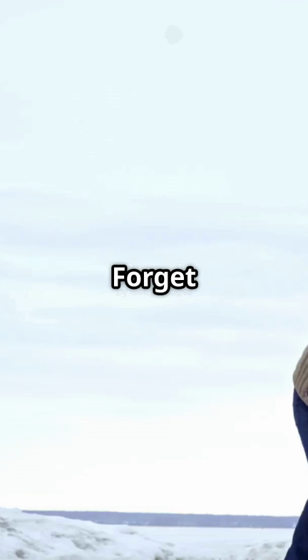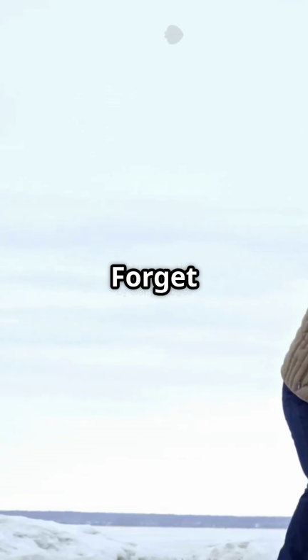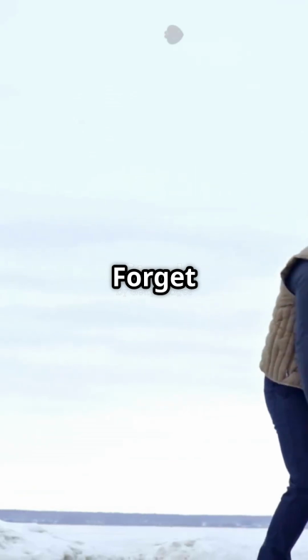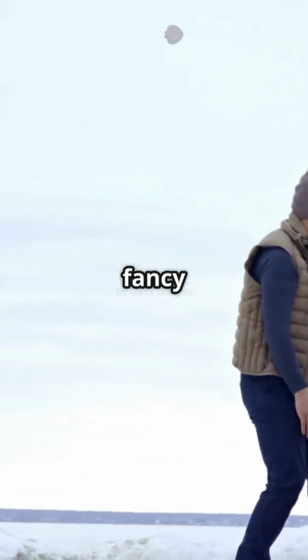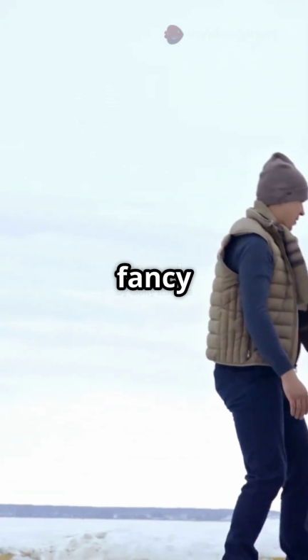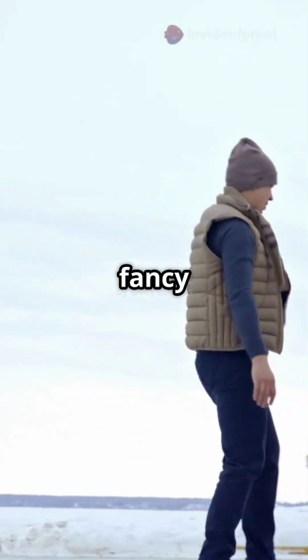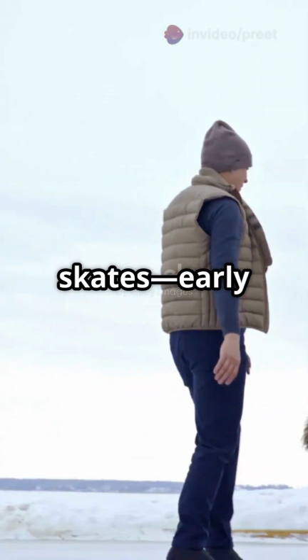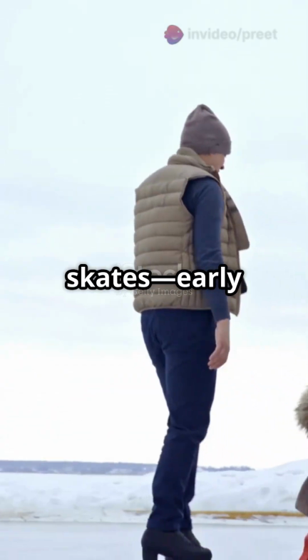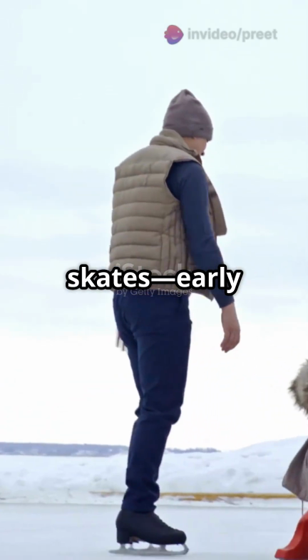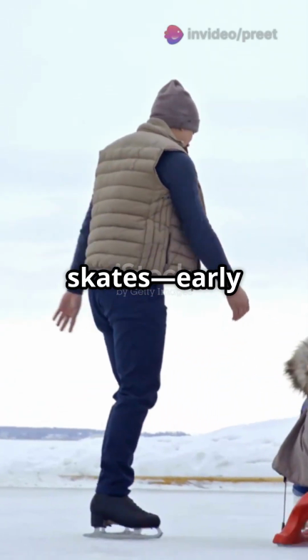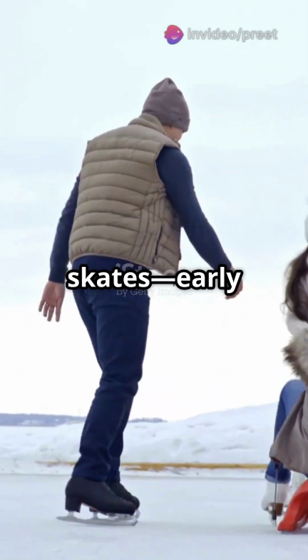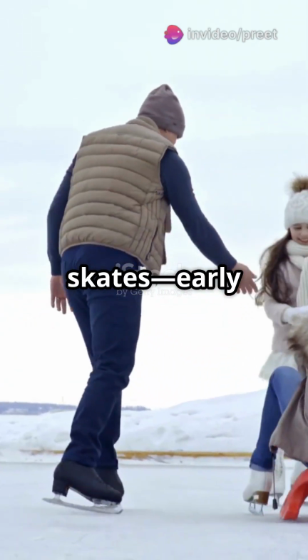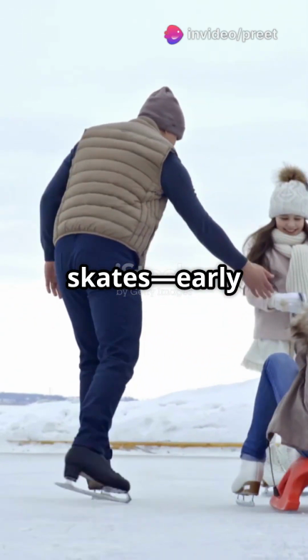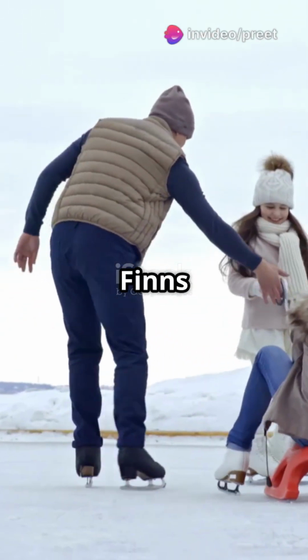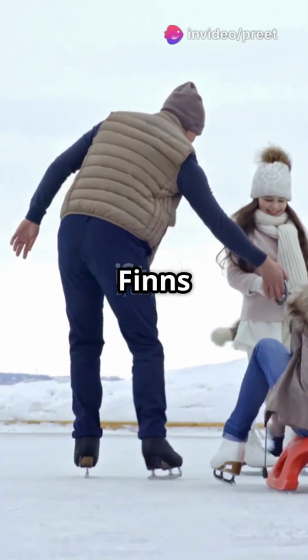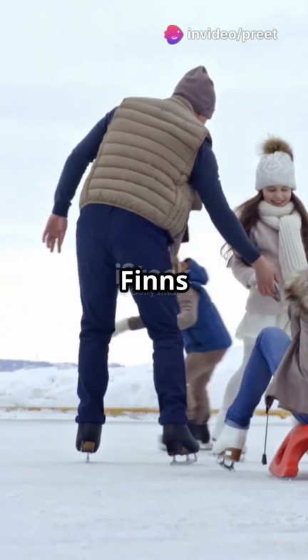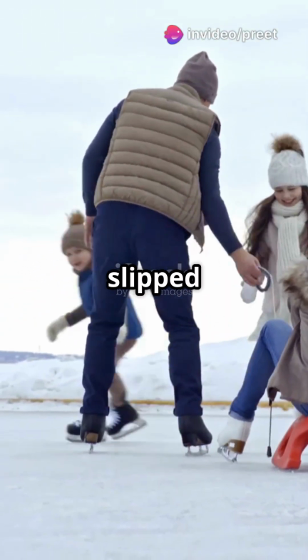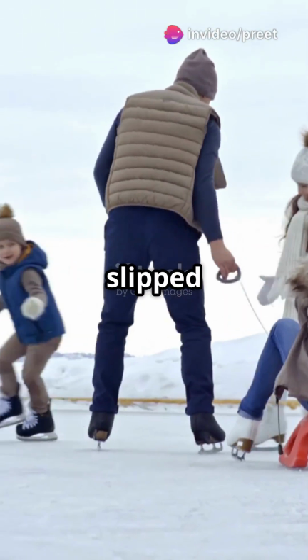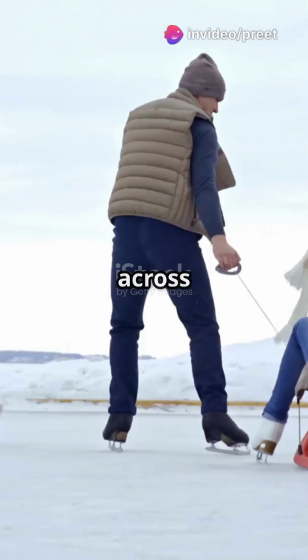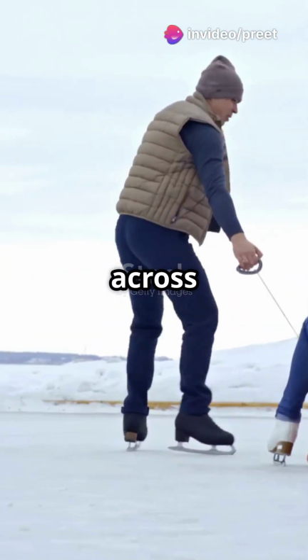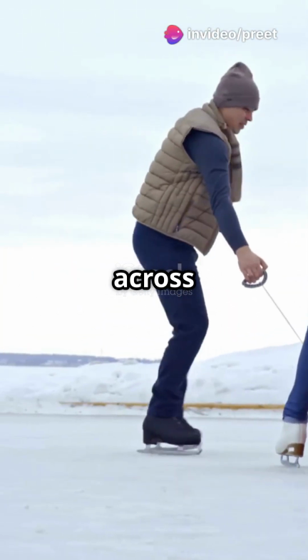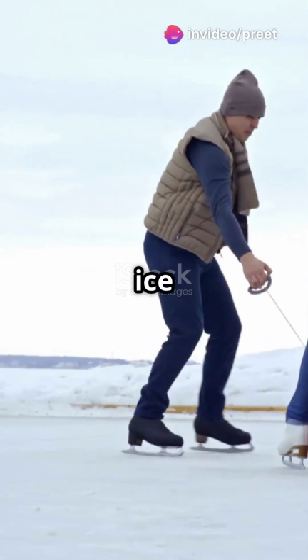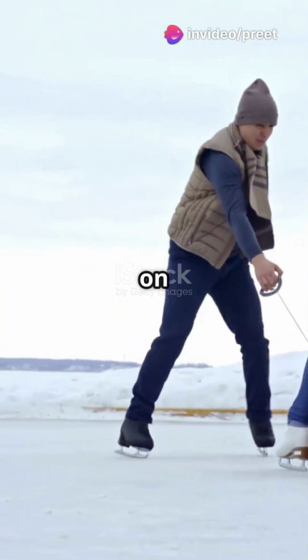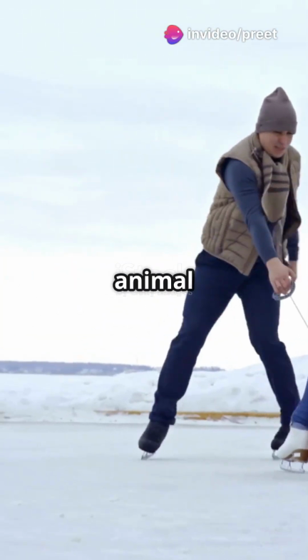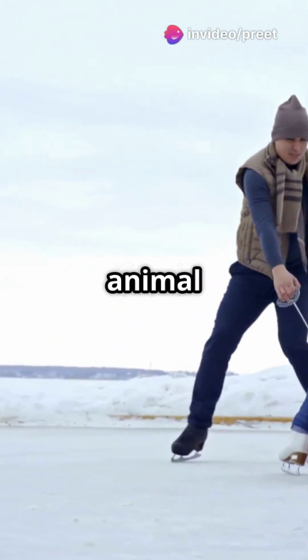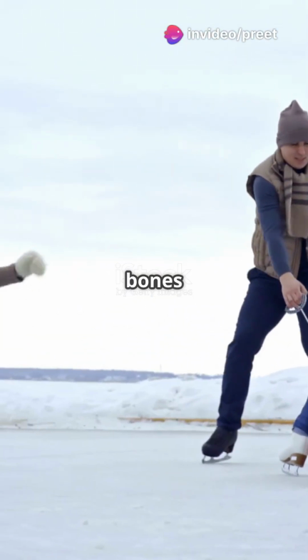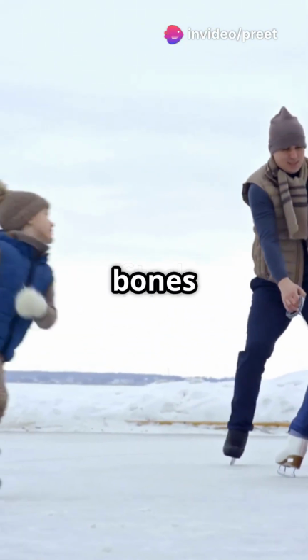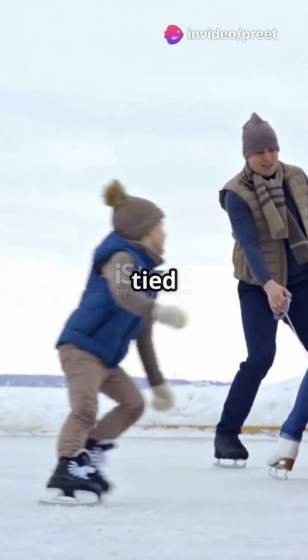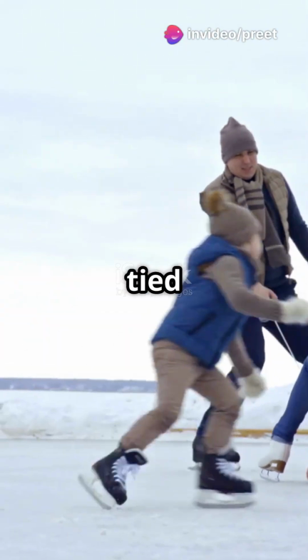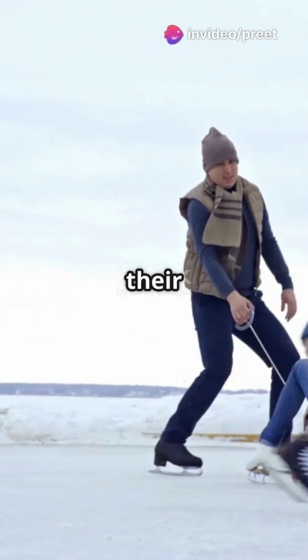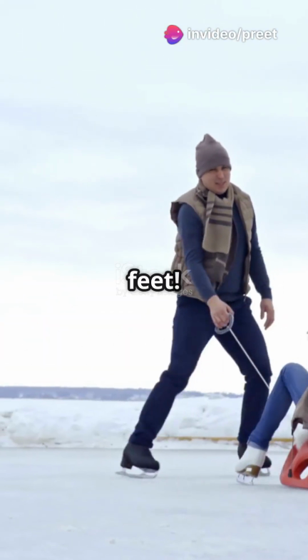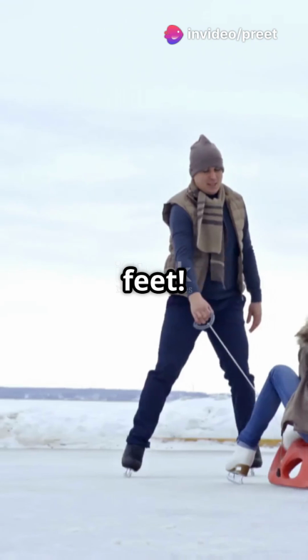Forget fancy skates. Early Finns slipped across ice on animal bones tied to their feet.